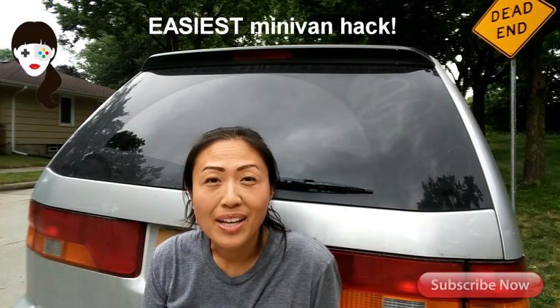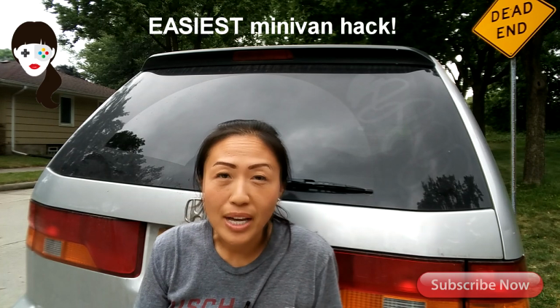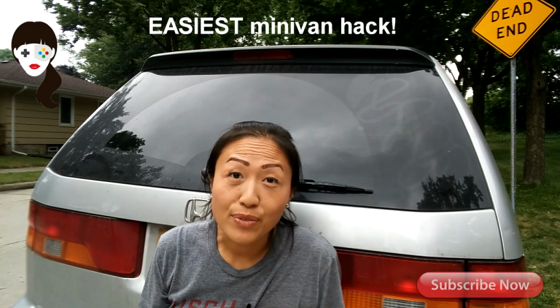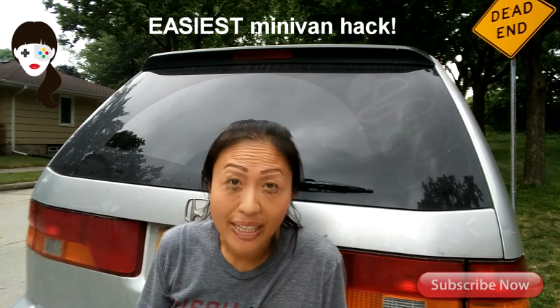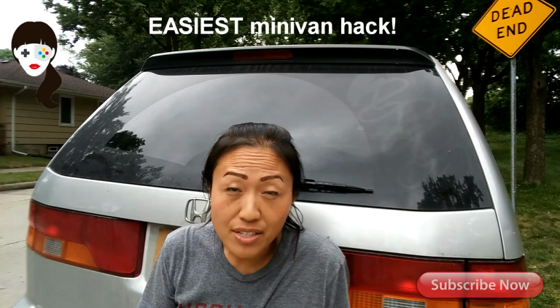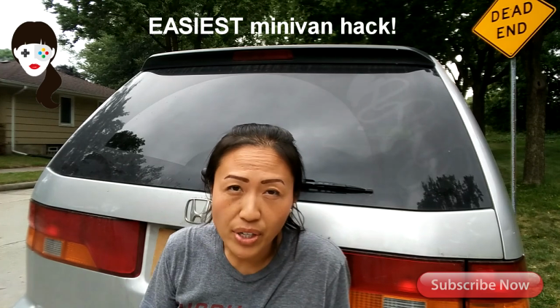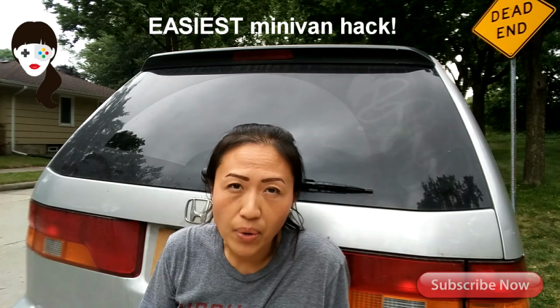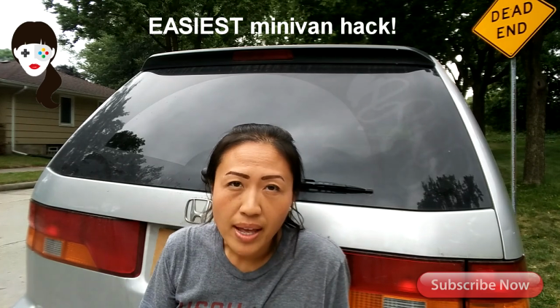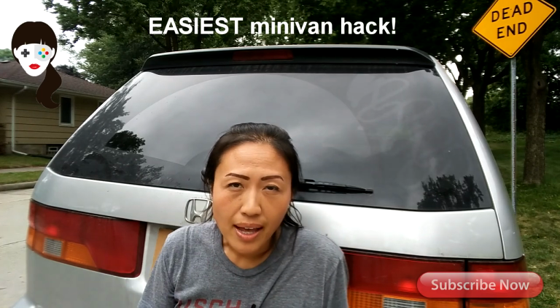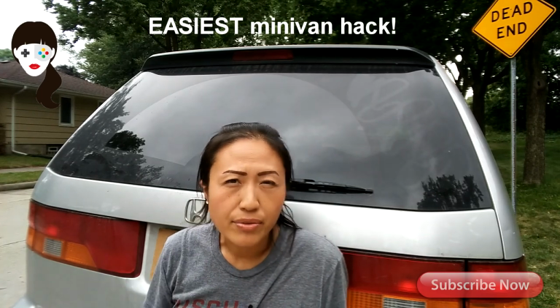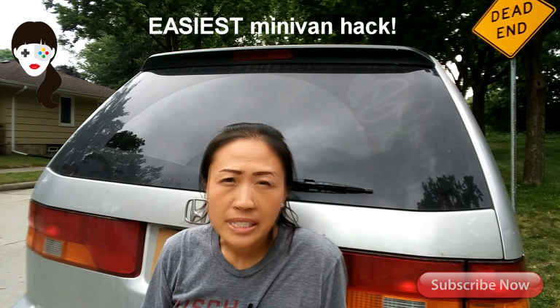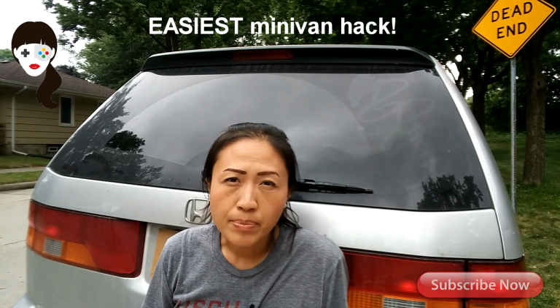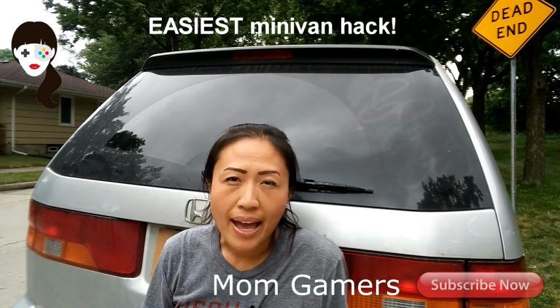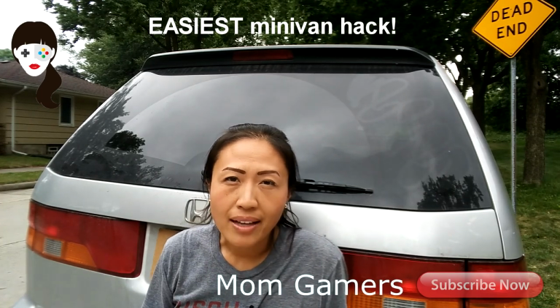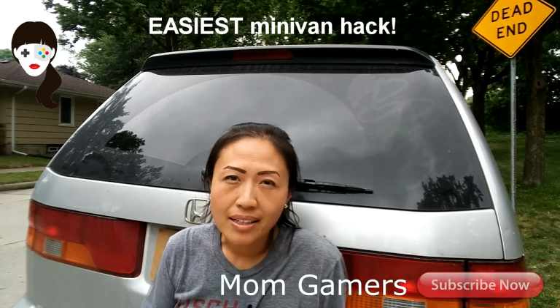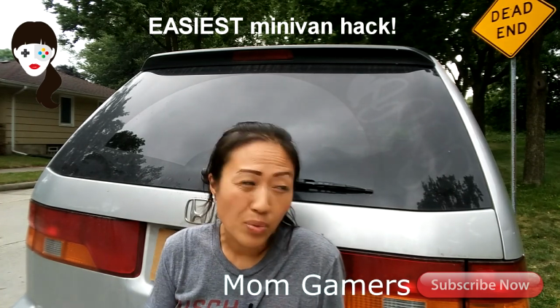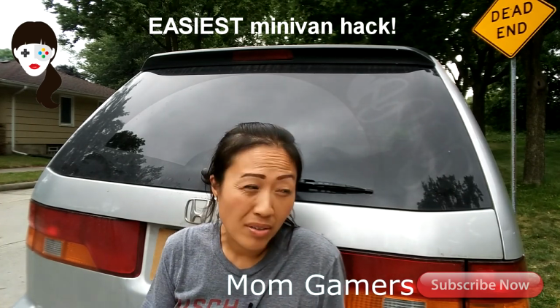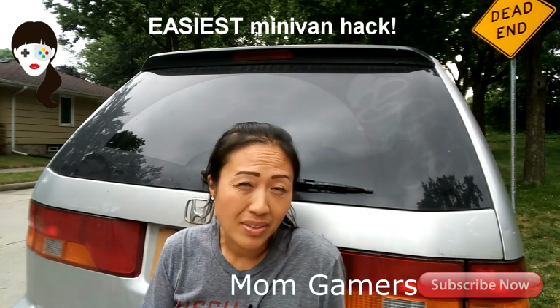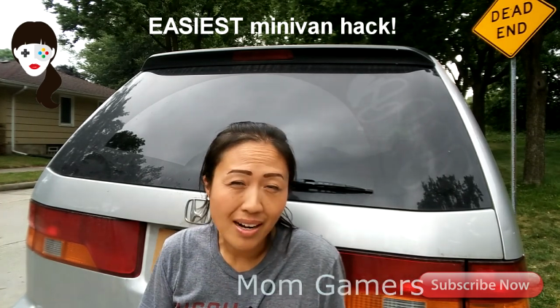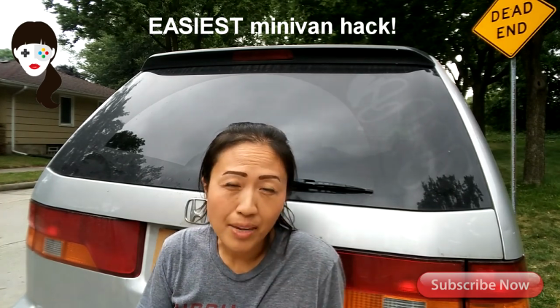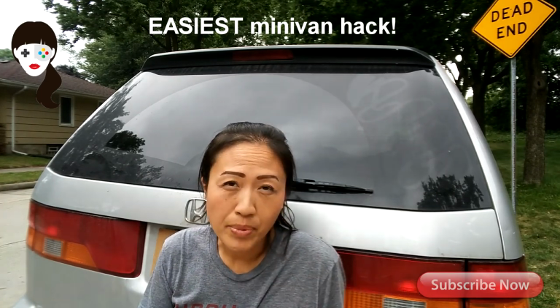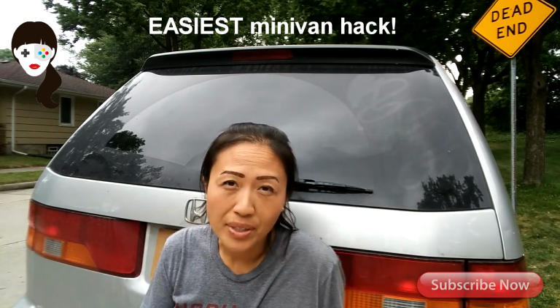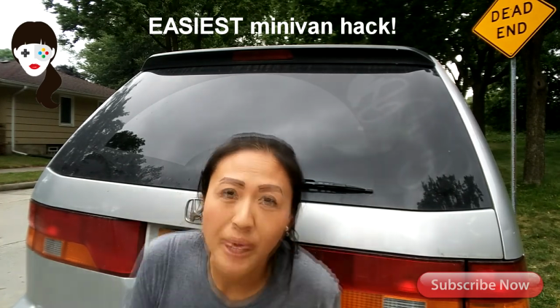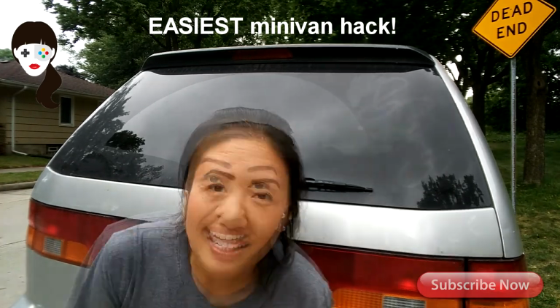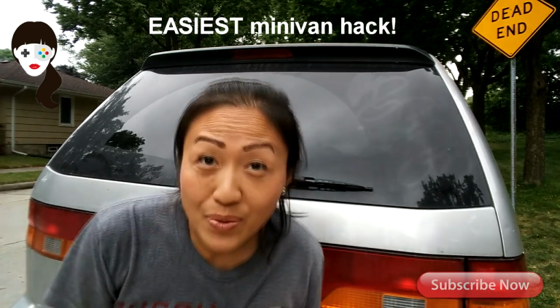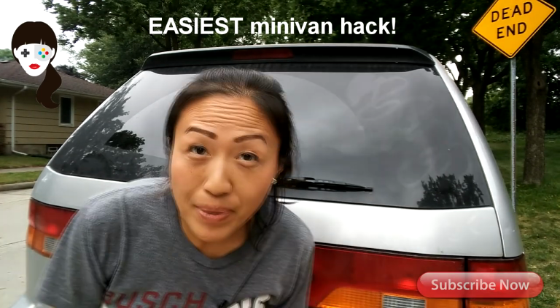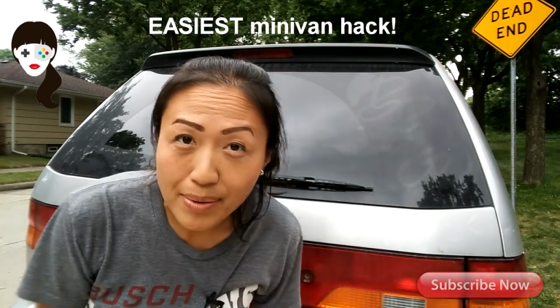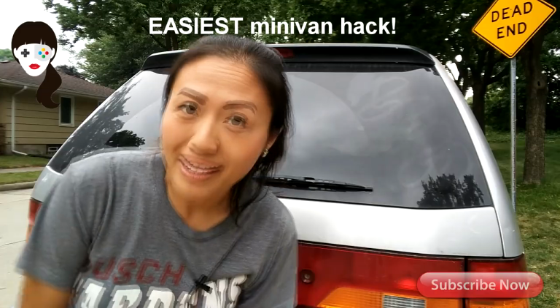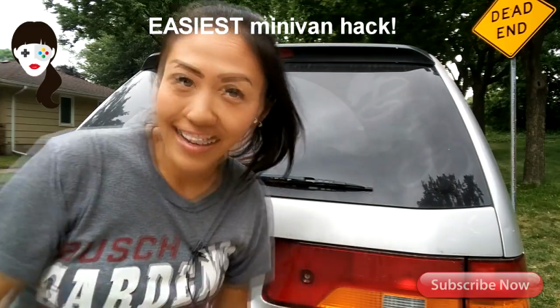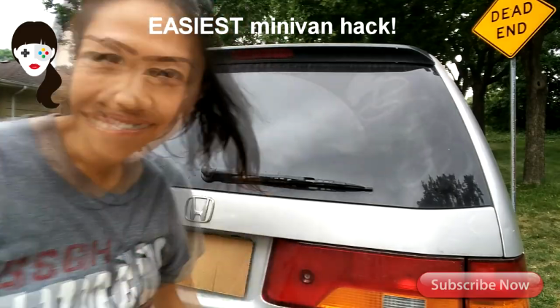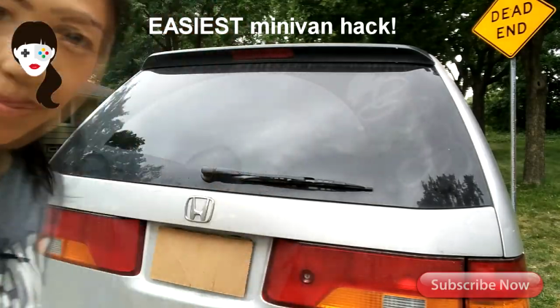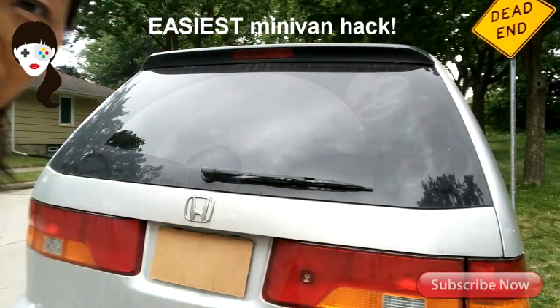Okay, so for today's video it's a really simple hack. Not a lot of people know this but it's right behind me. Okay, let me show you.